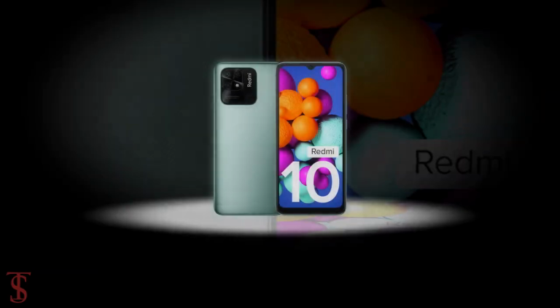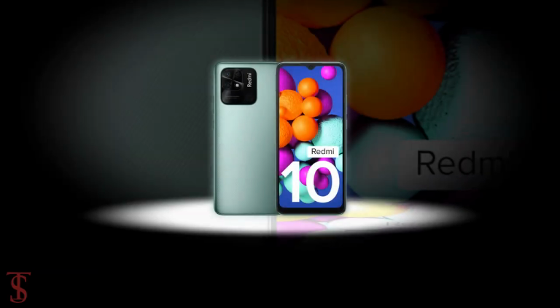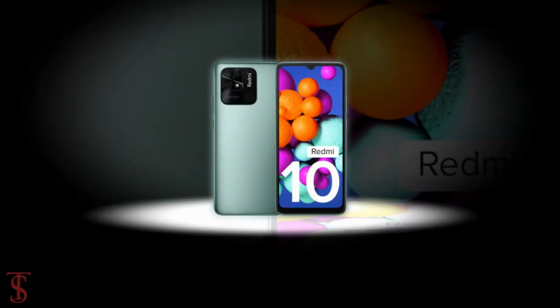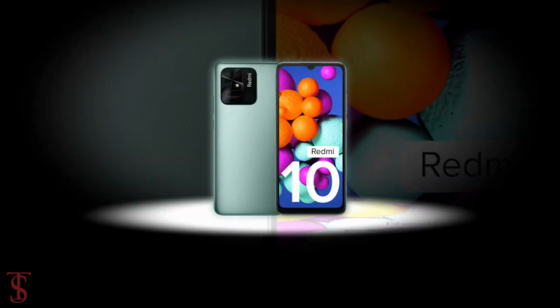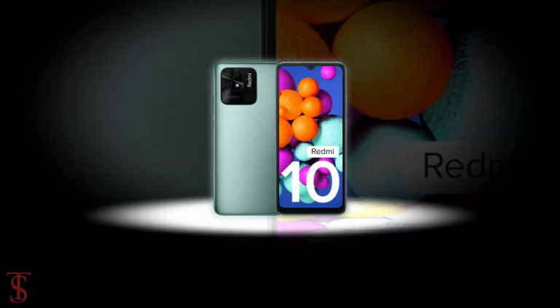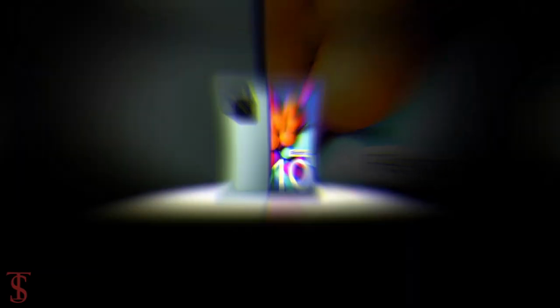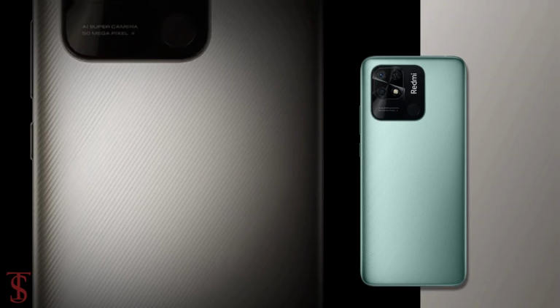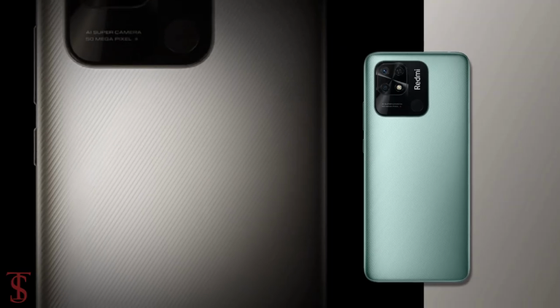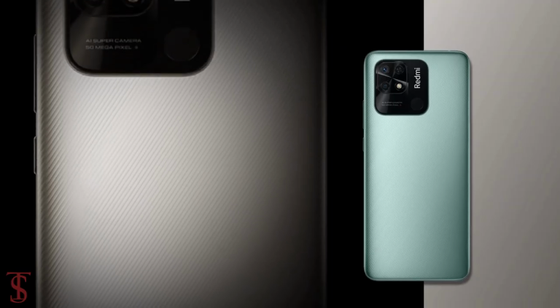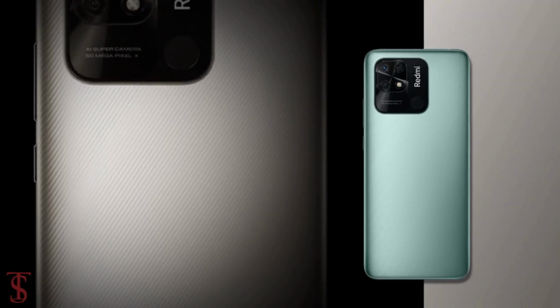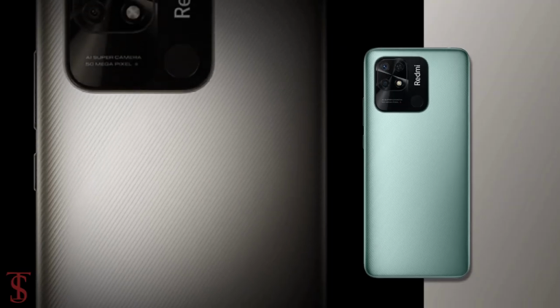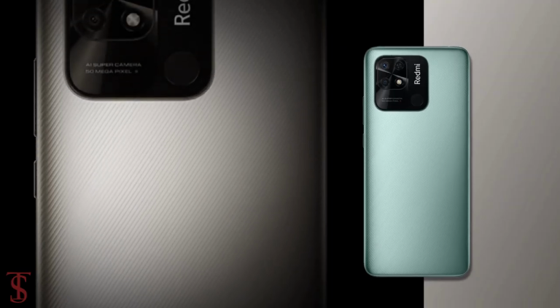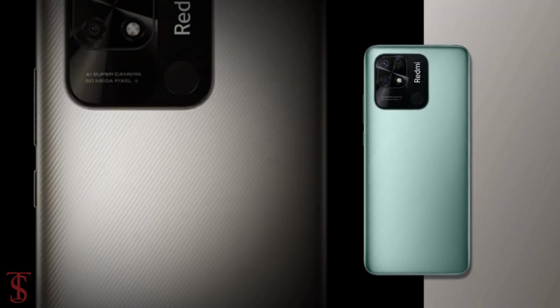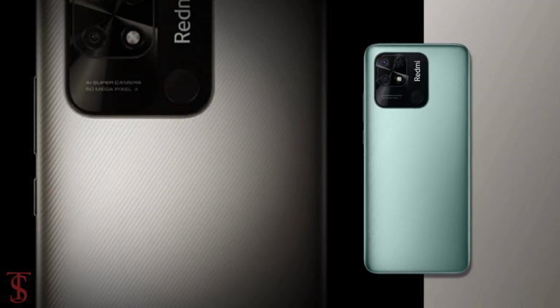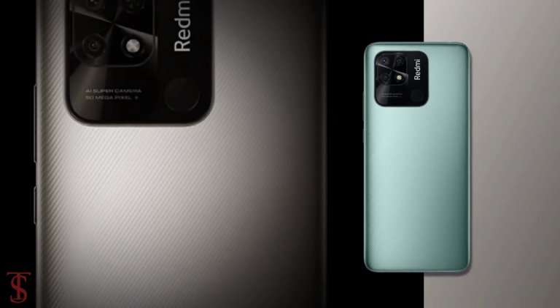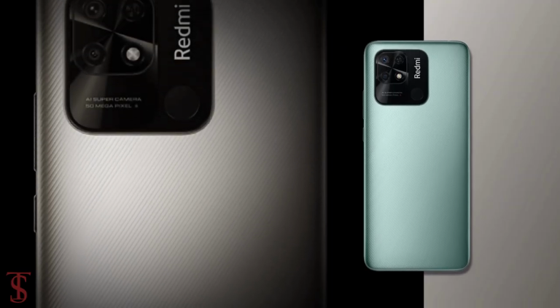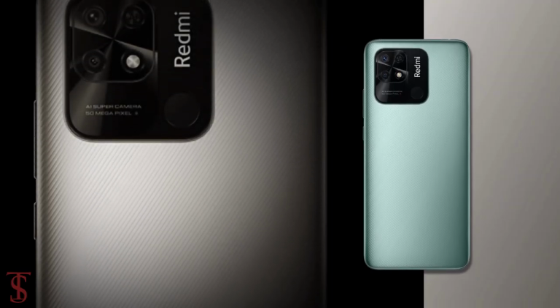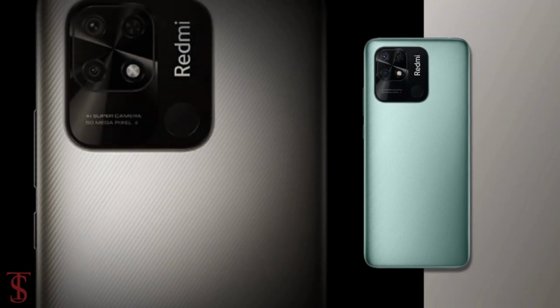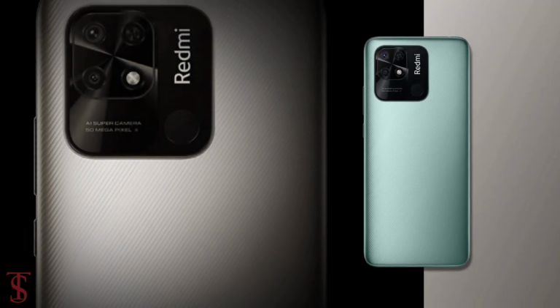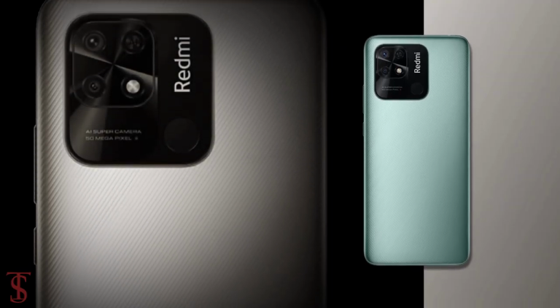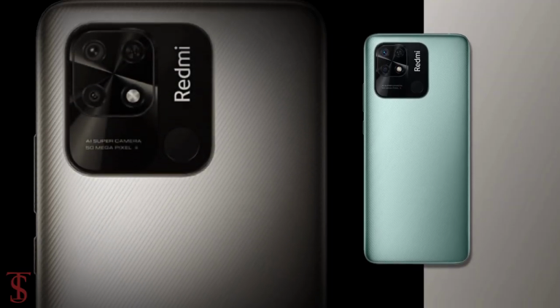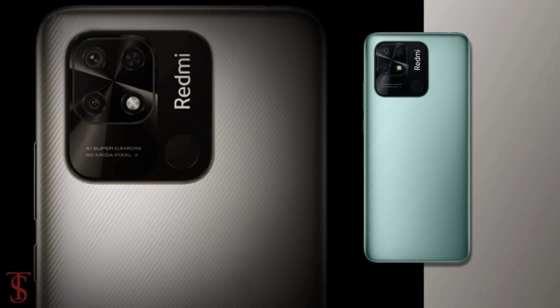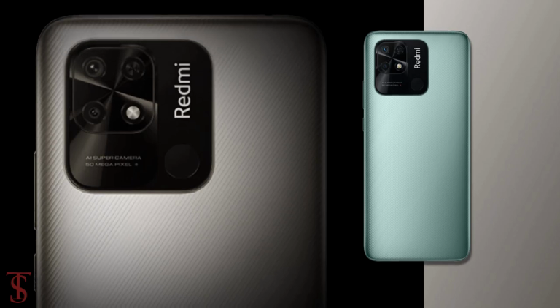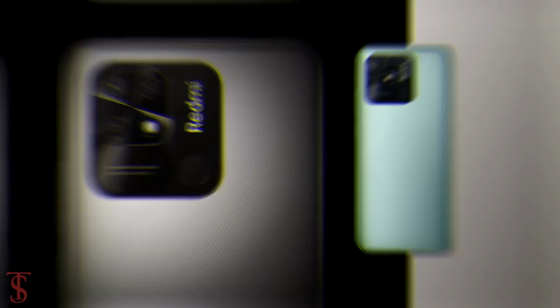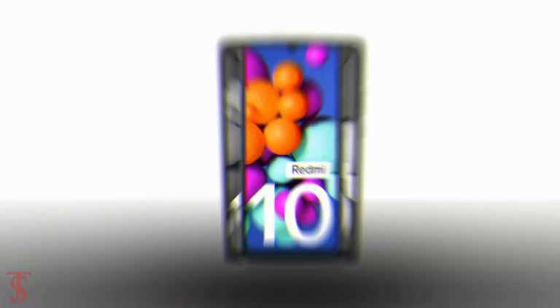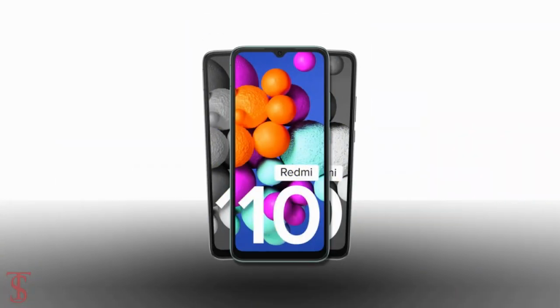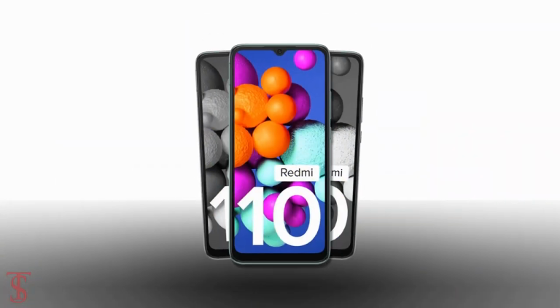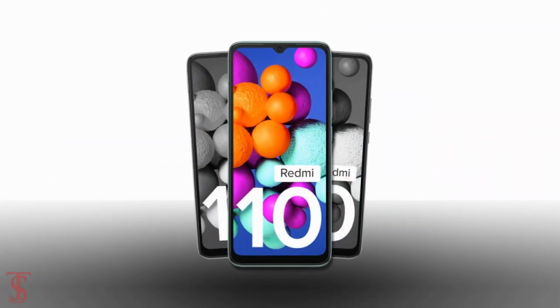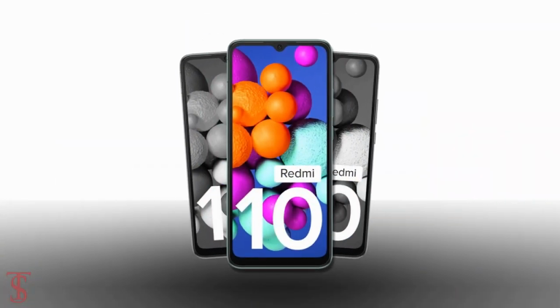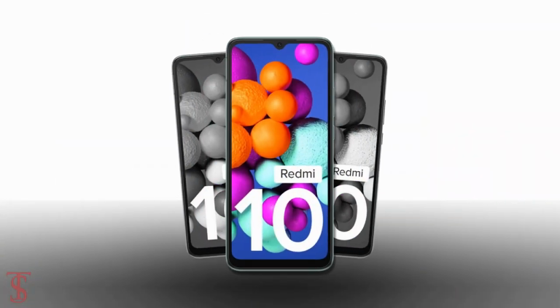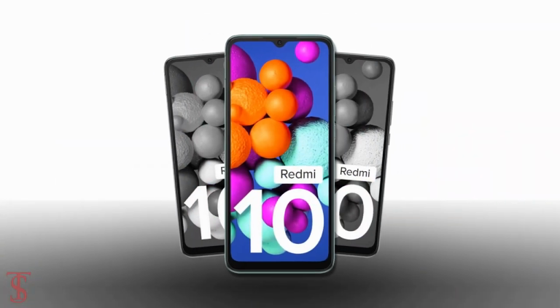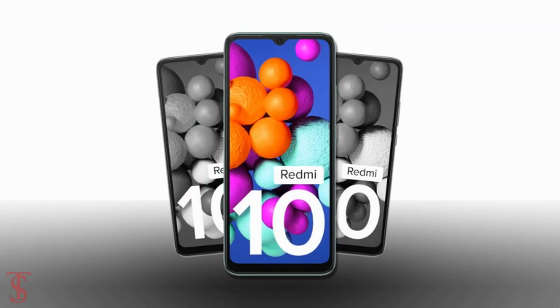So what do you guys think of this Redmi 10 smartphone? Do let us know in the comment section below and stay tuned to the Tech Sold by YouTube channel for more tech updates. Thanks for watching — we'll see you guys in our next video.